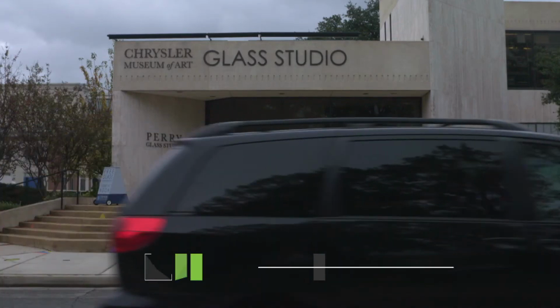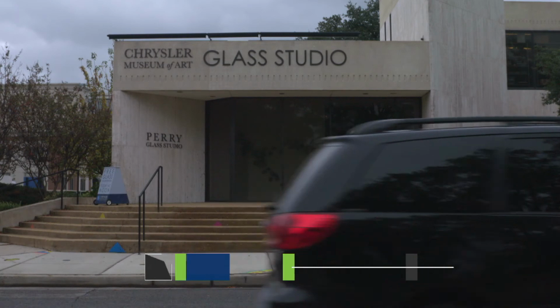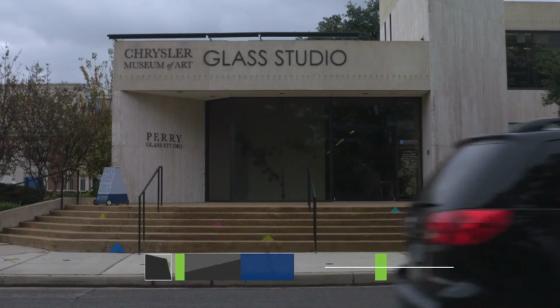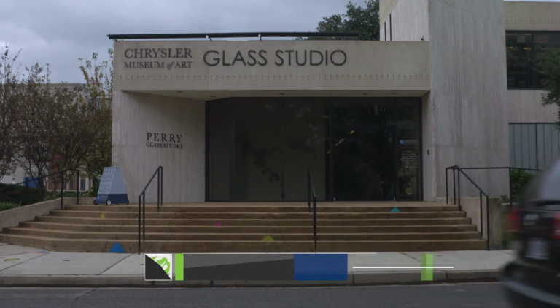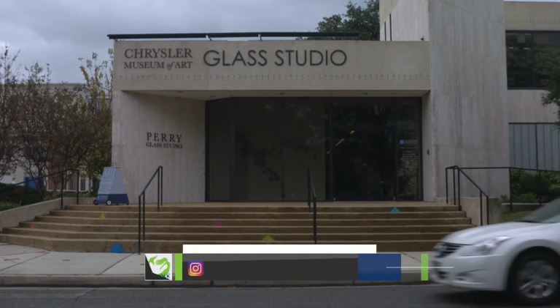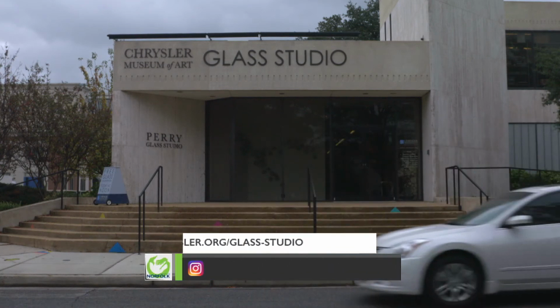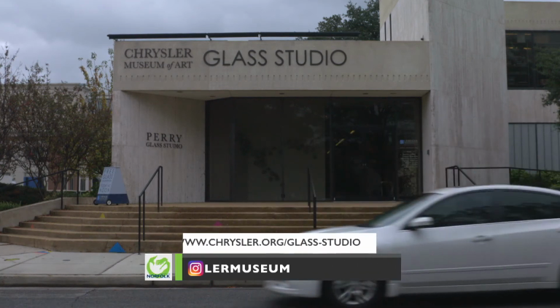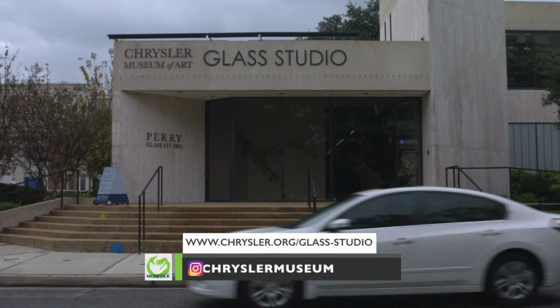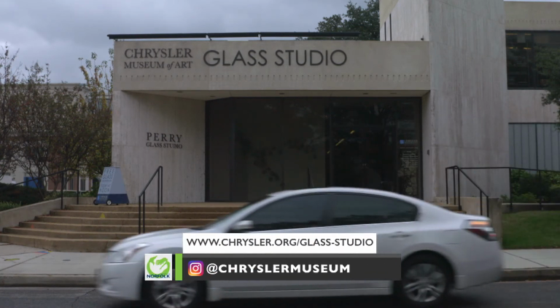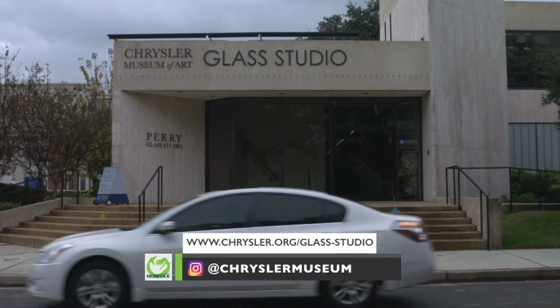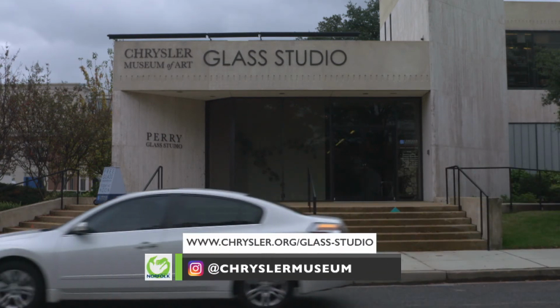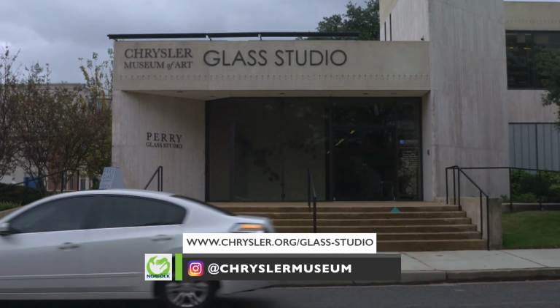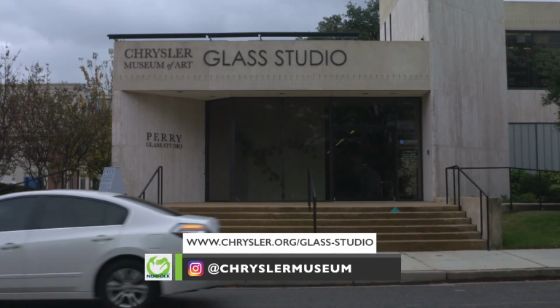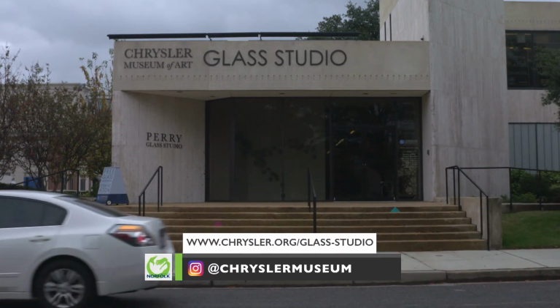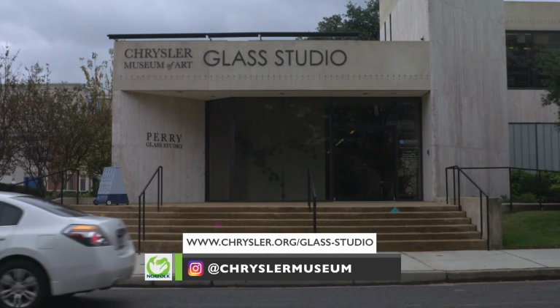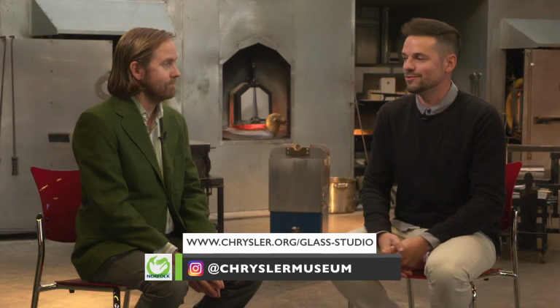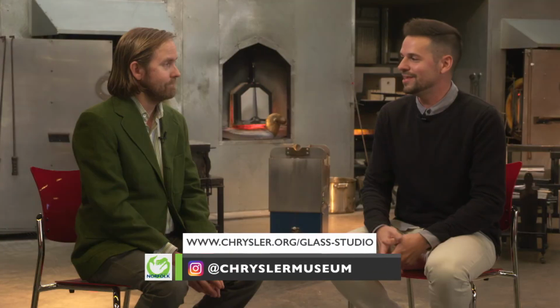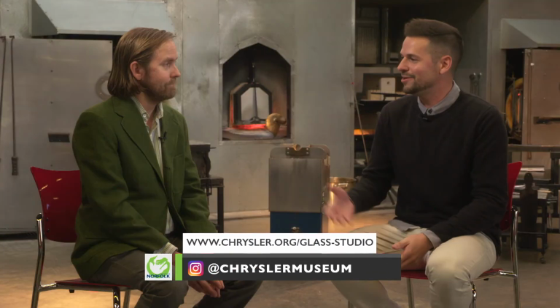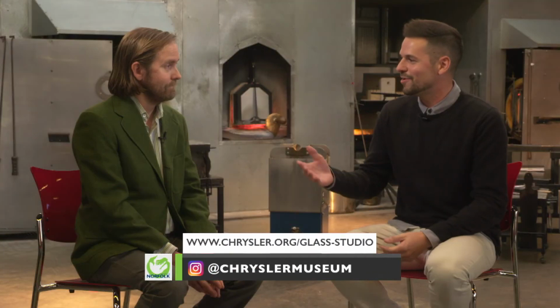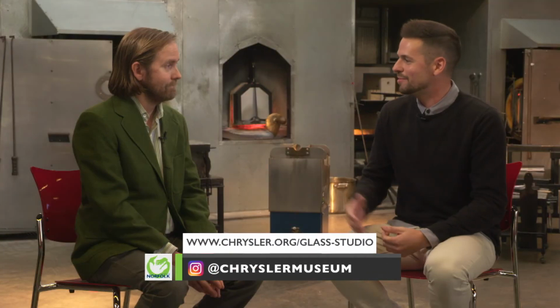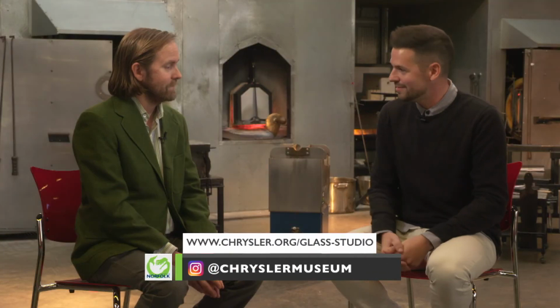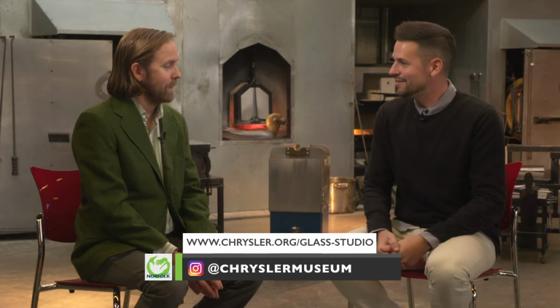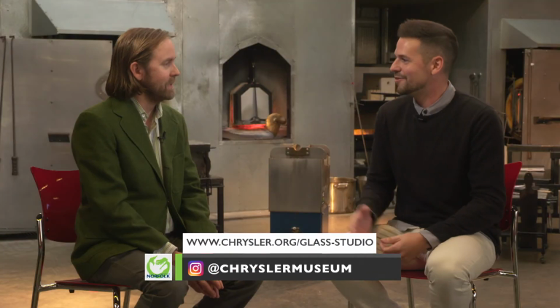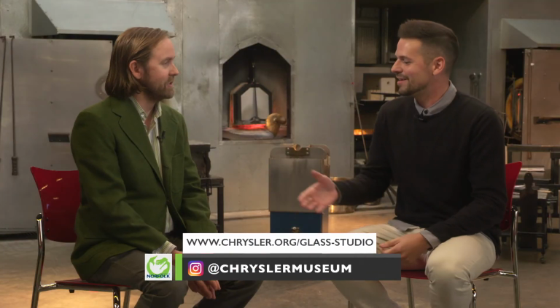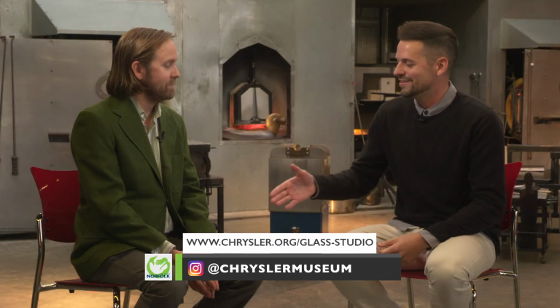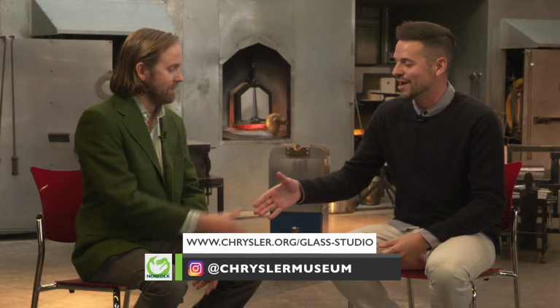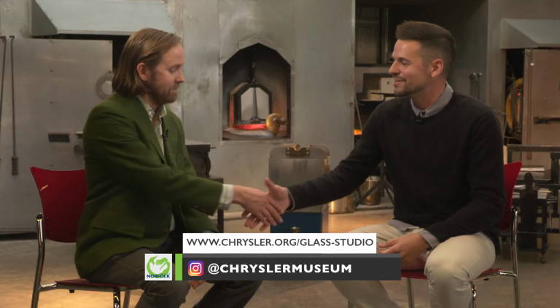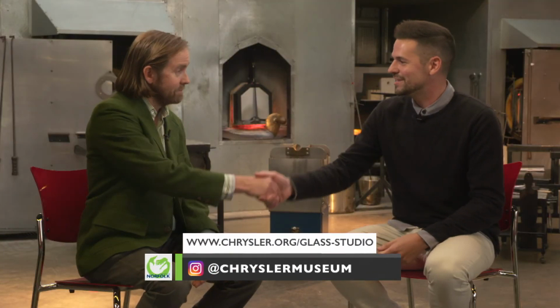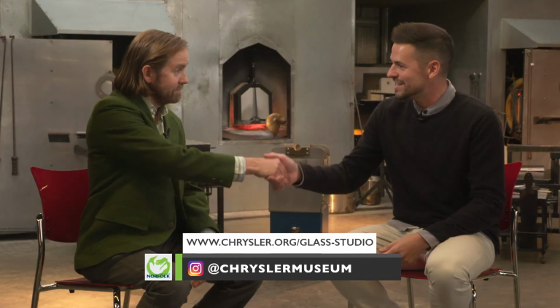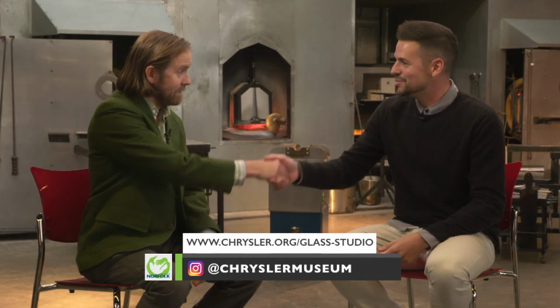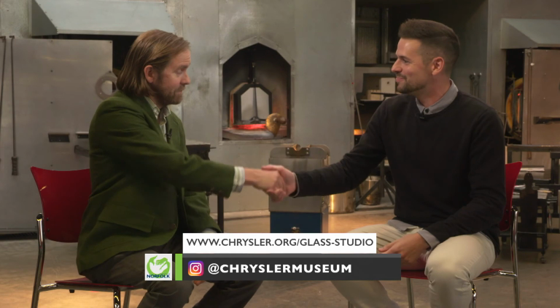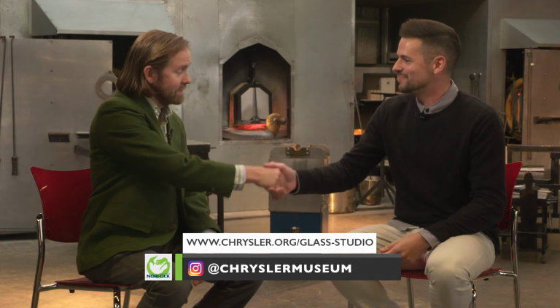The Perry Glass Studio is here to stay, so thank you Robin for having us on the Inside Scoop. Thanks.